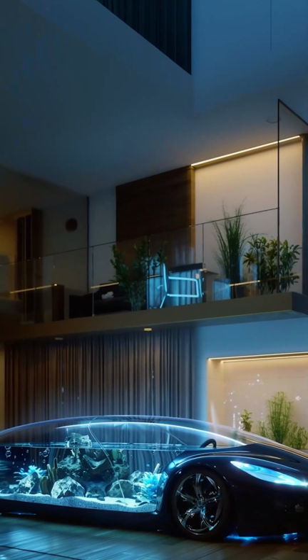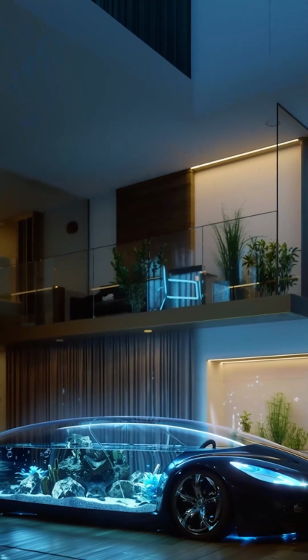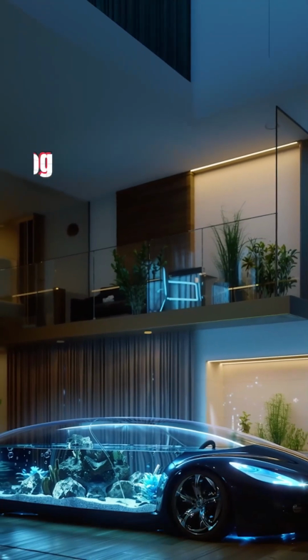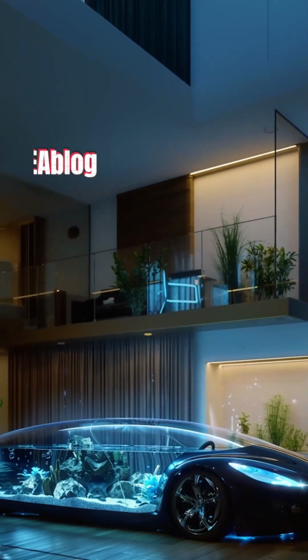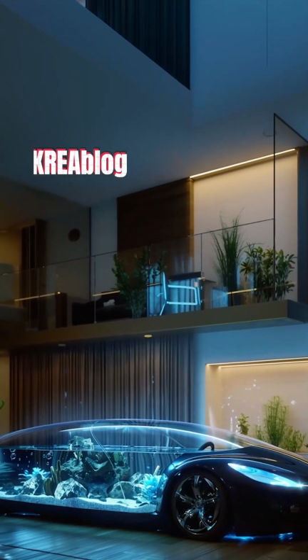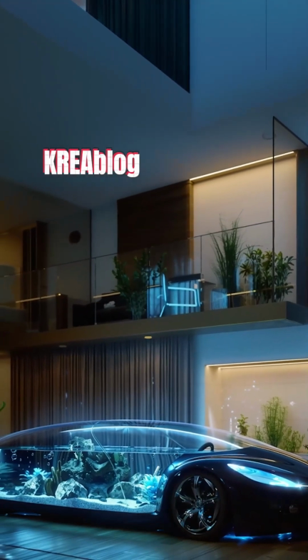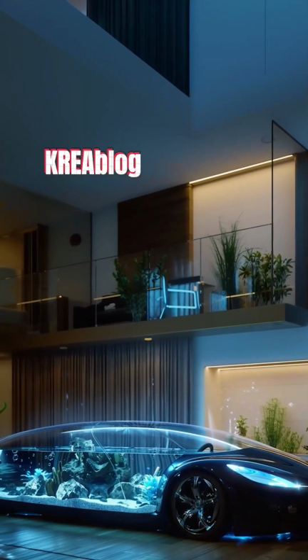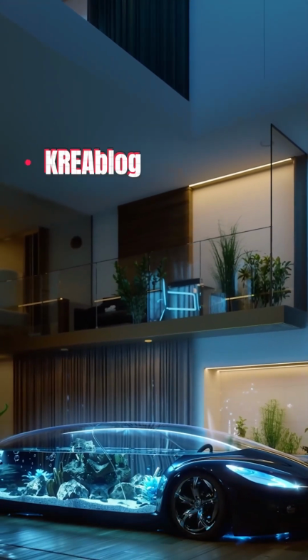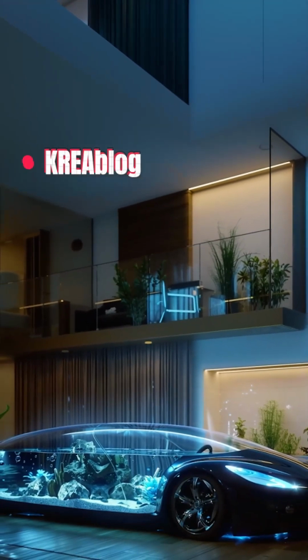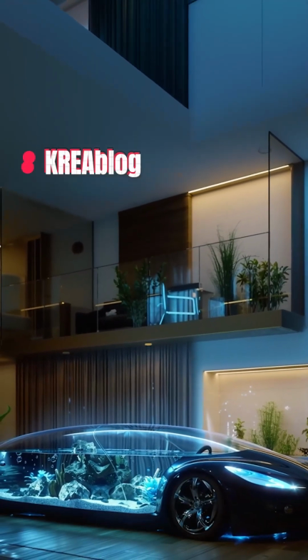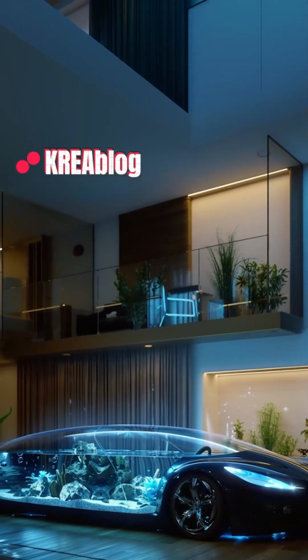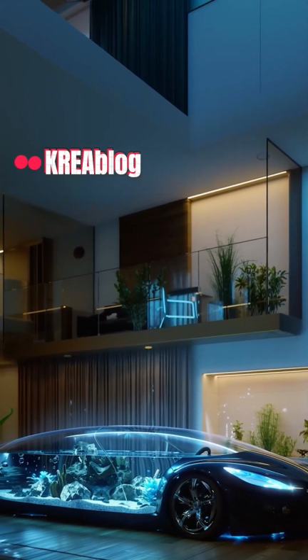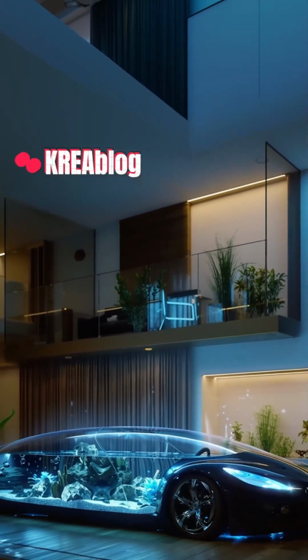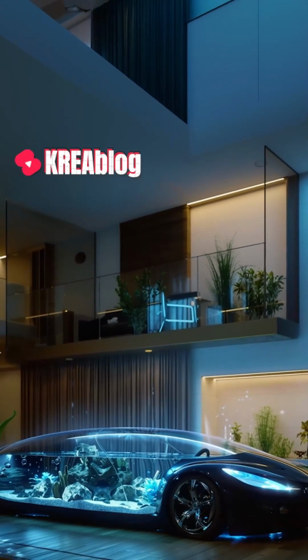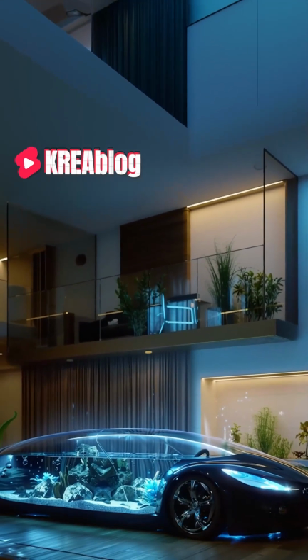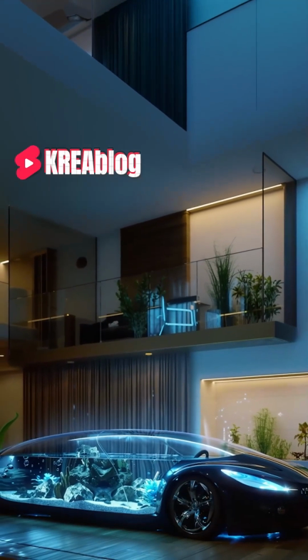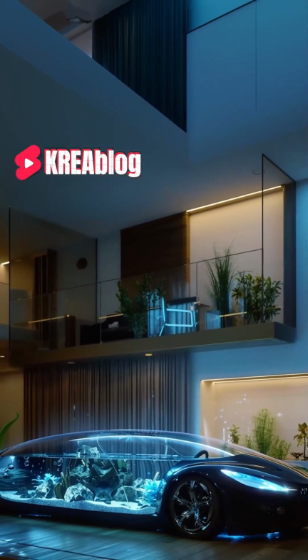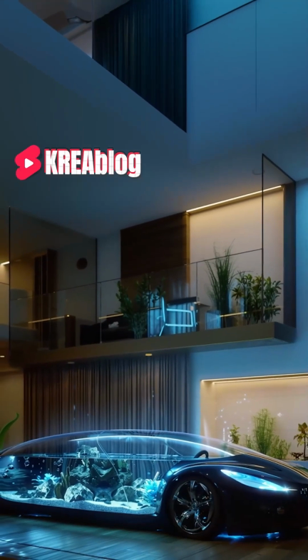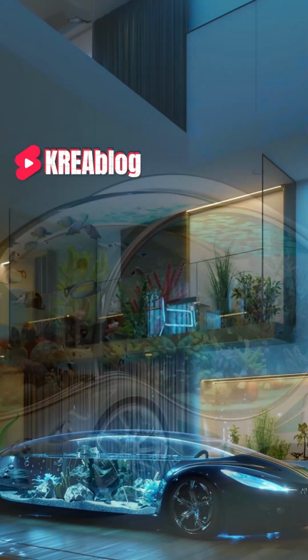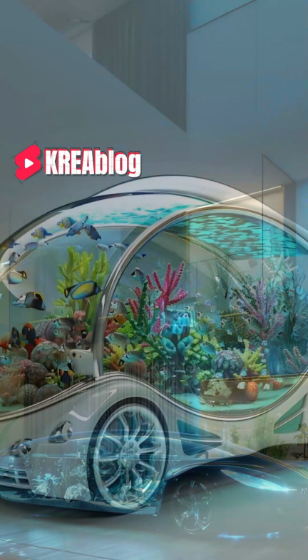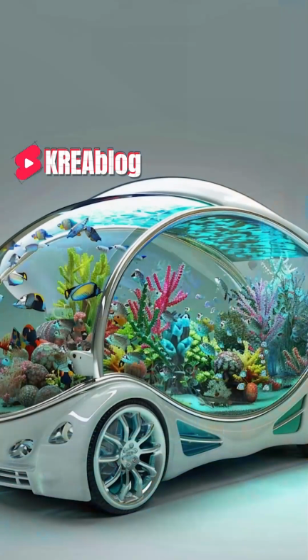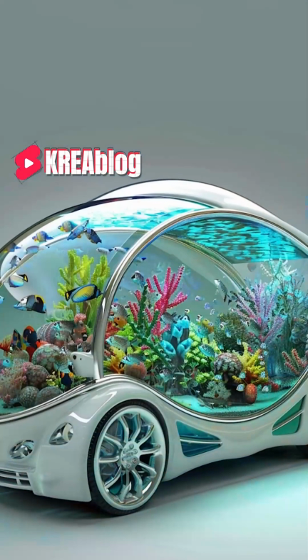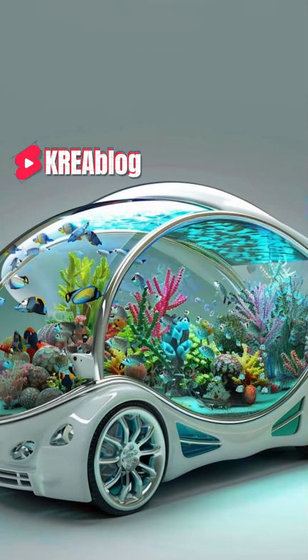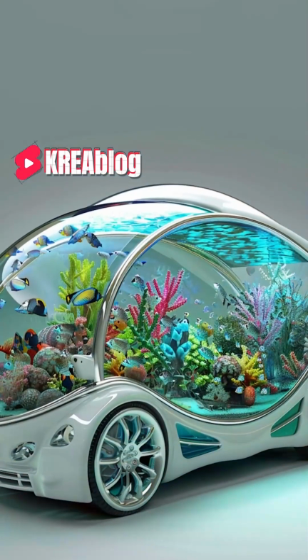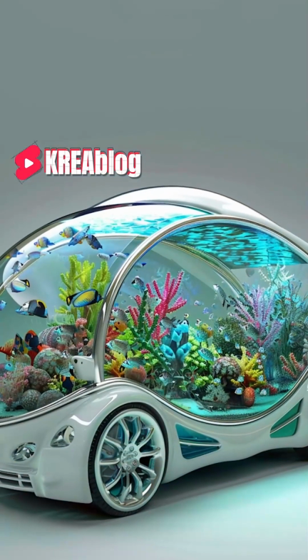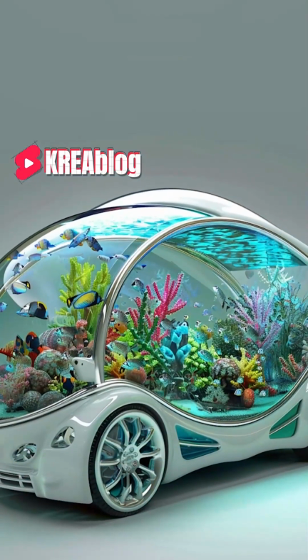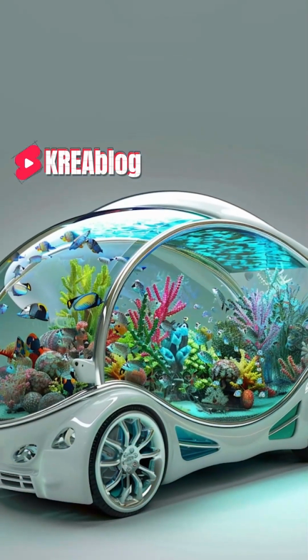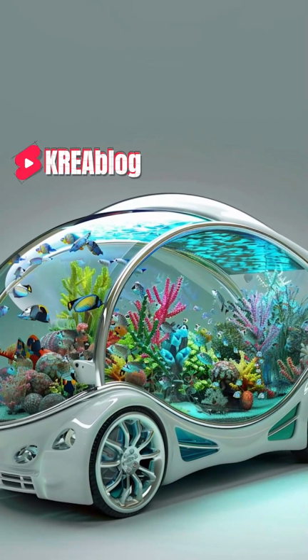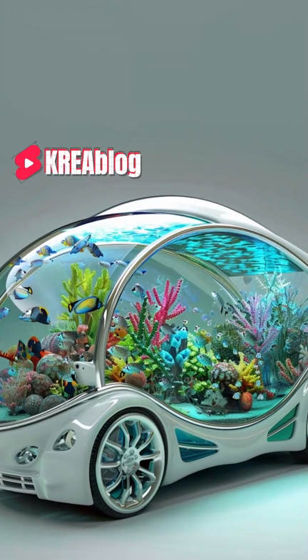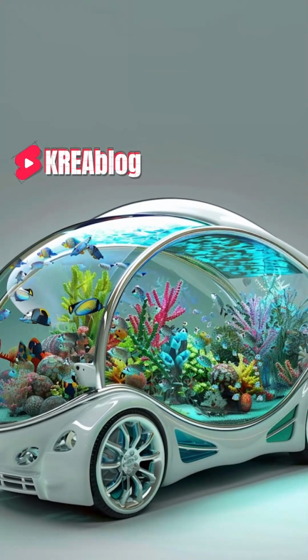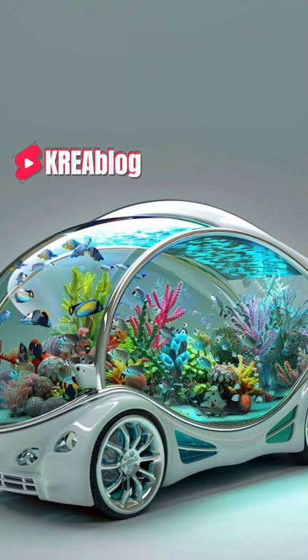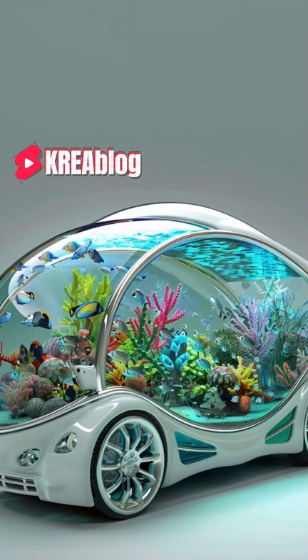And as a bonus, our artificial intelligence designs that visualize Creeblo's ideas.